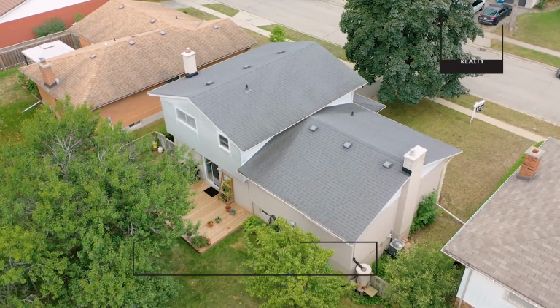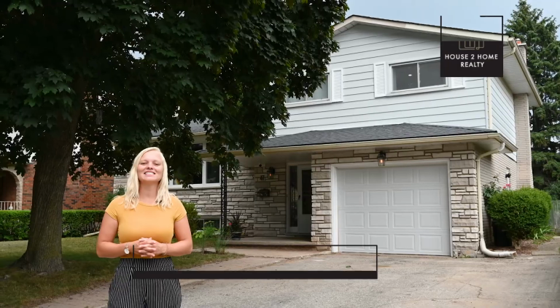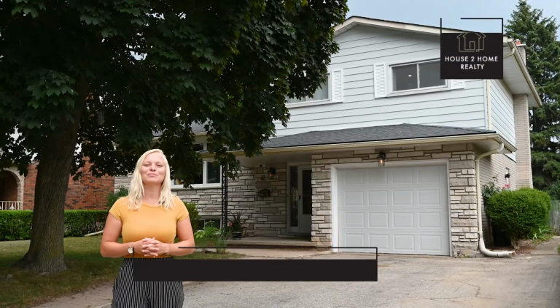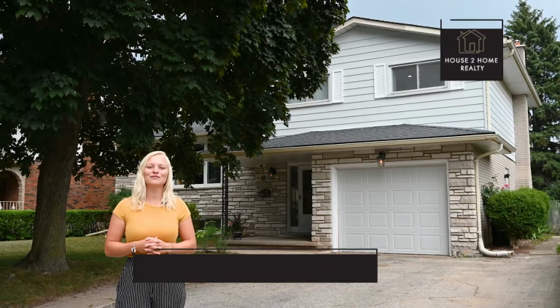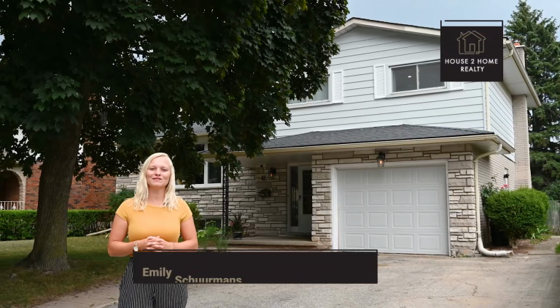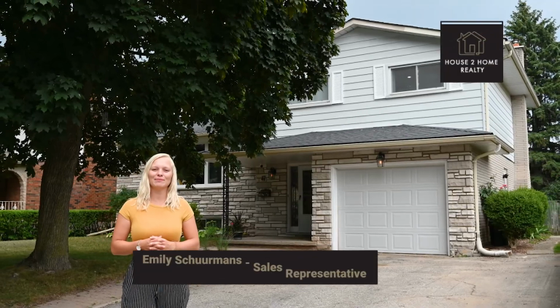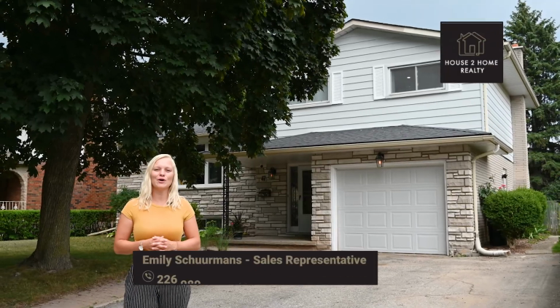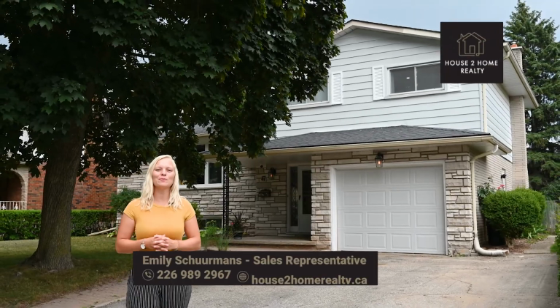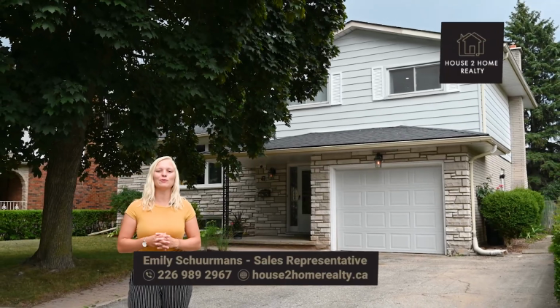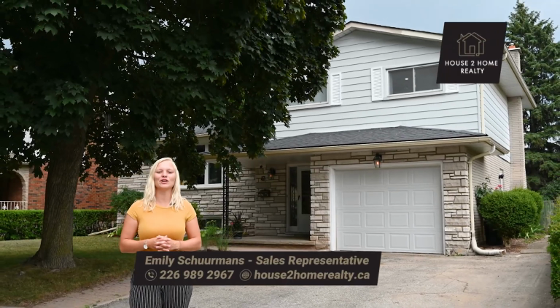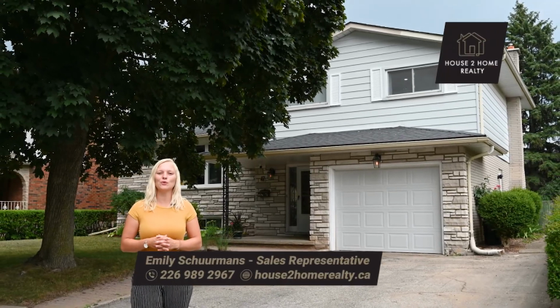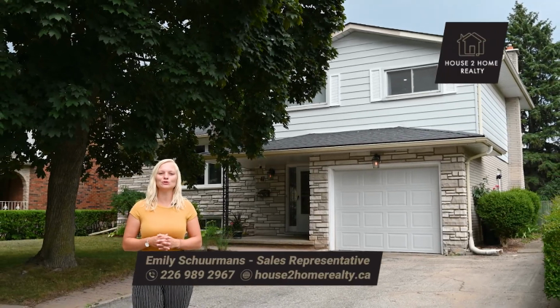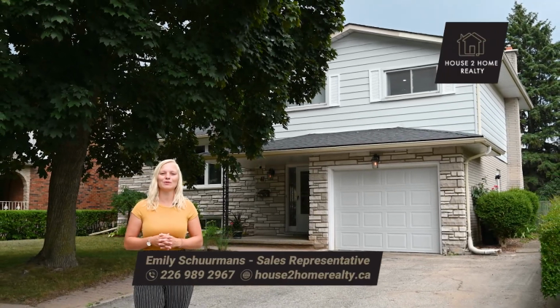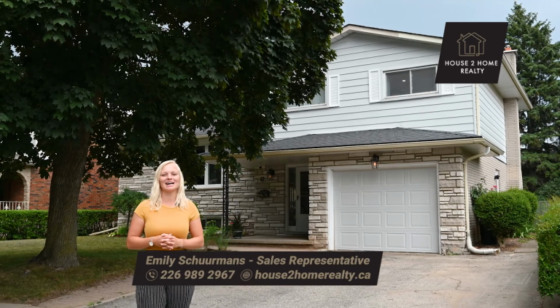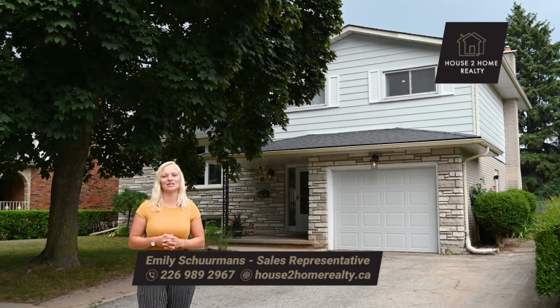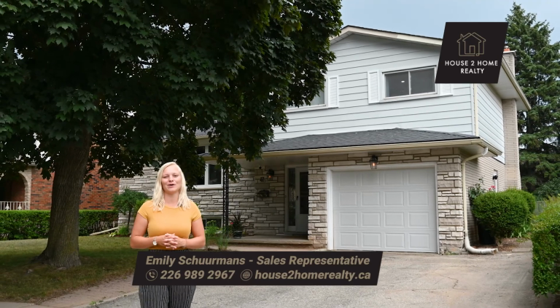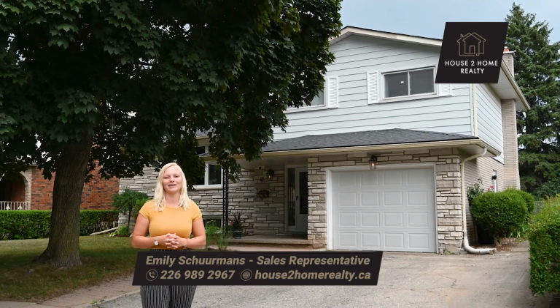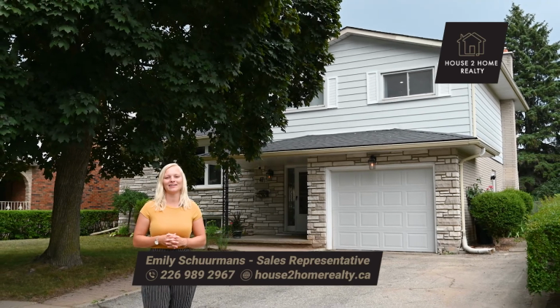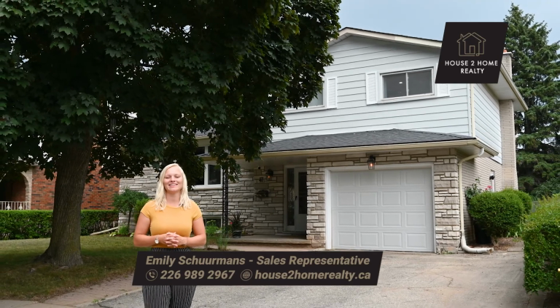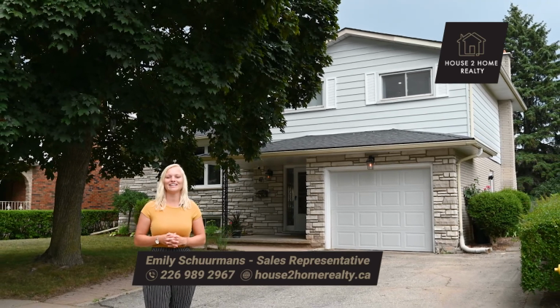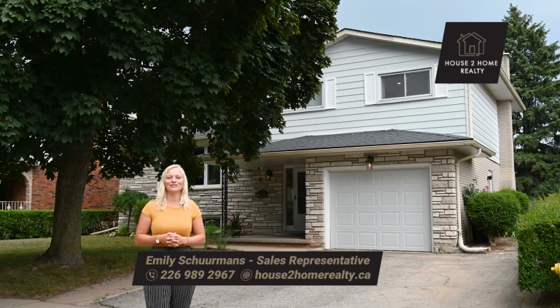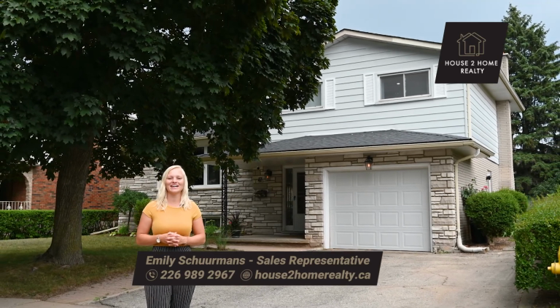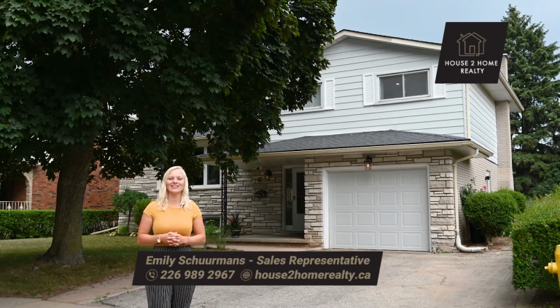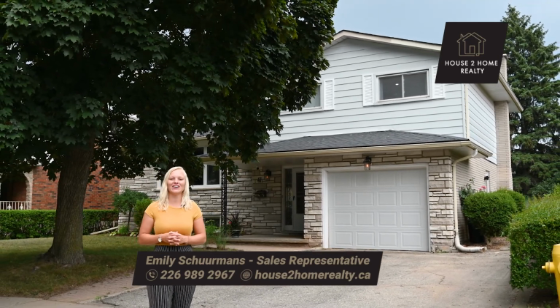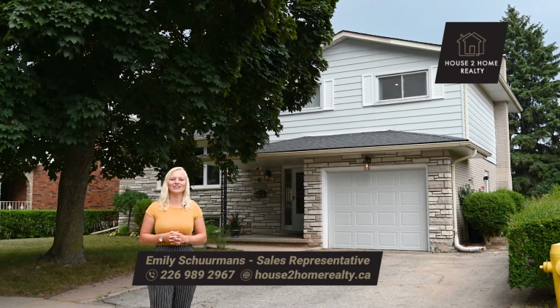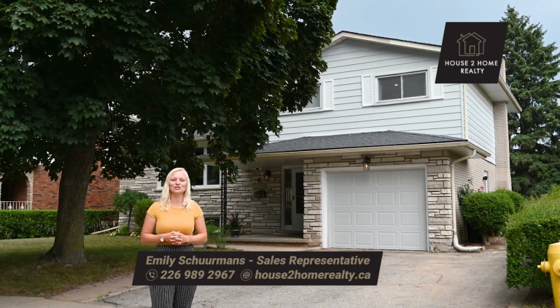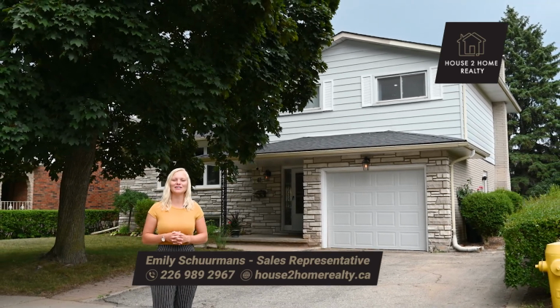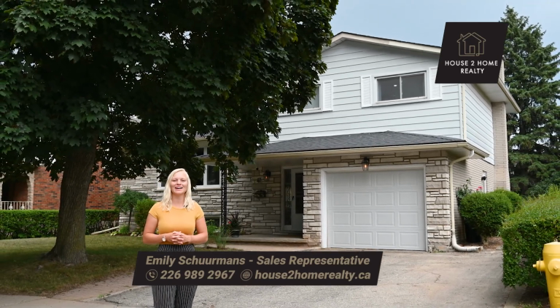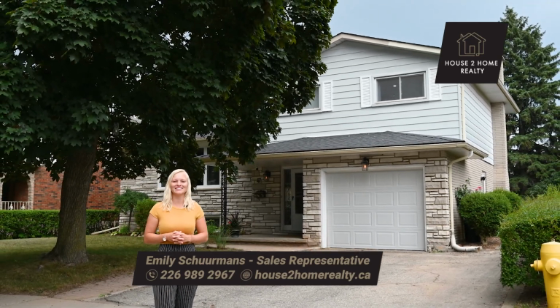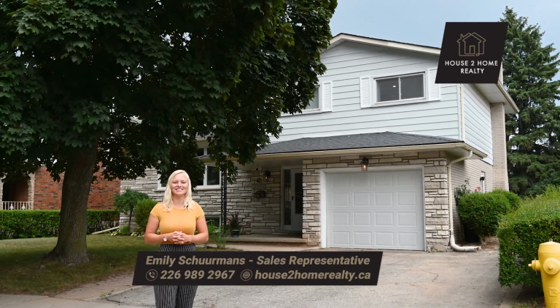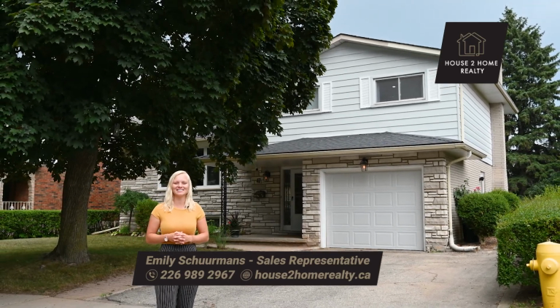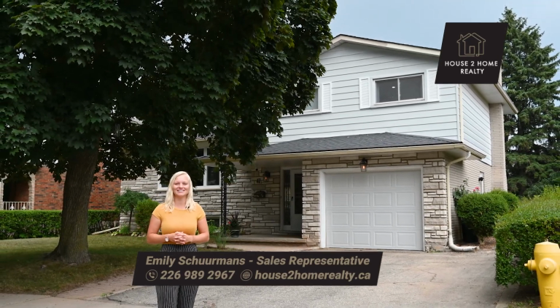This is the perfect family home and one you won't want to pass up on. Thank you for taking along on our tour and I'll see you soon.